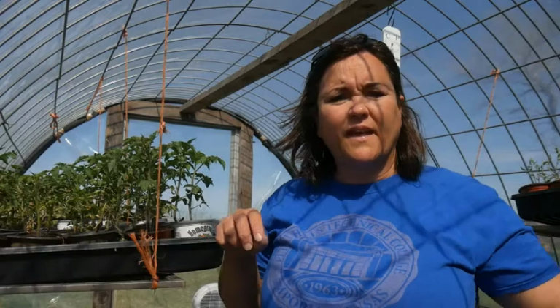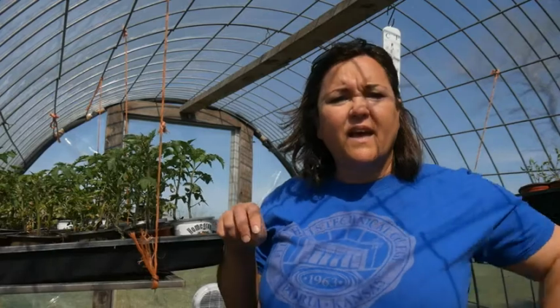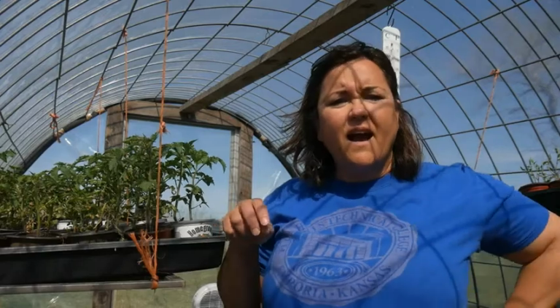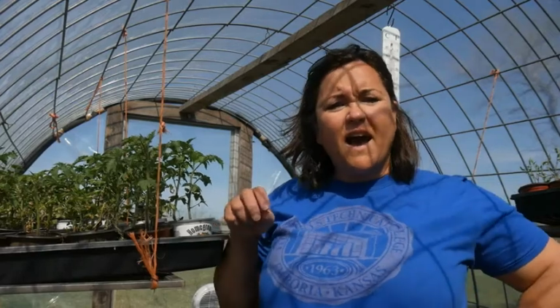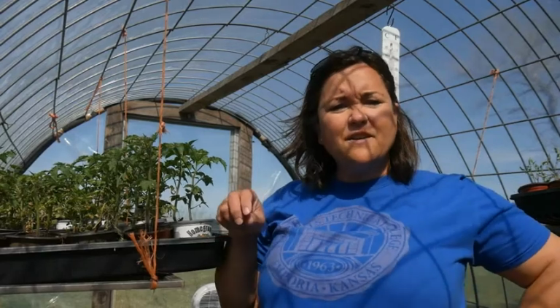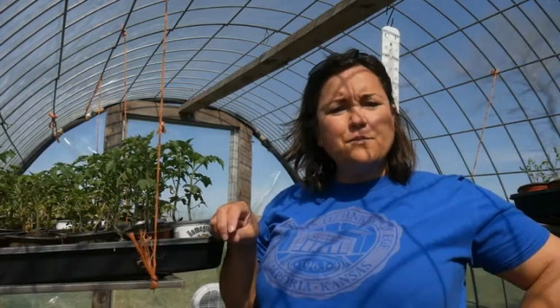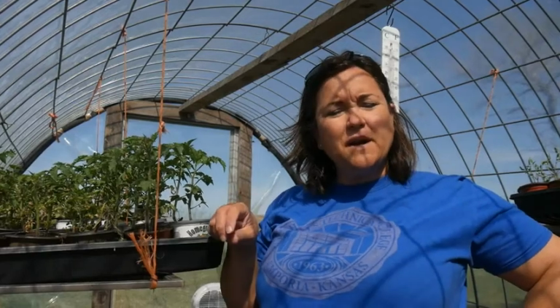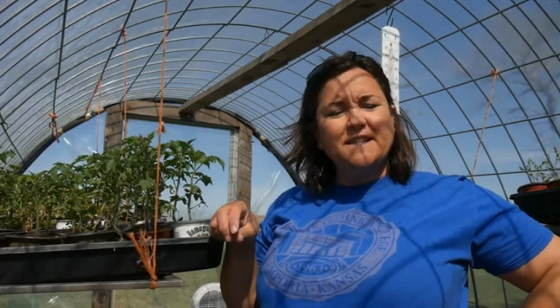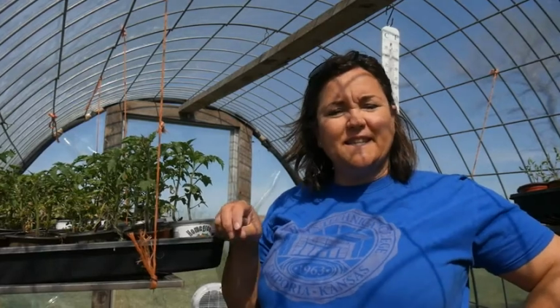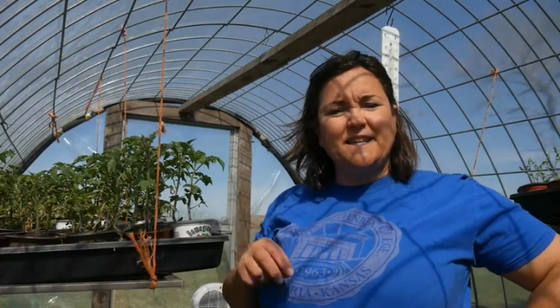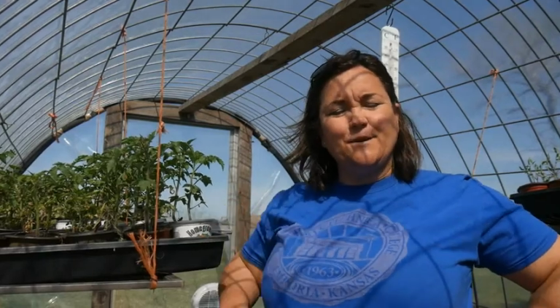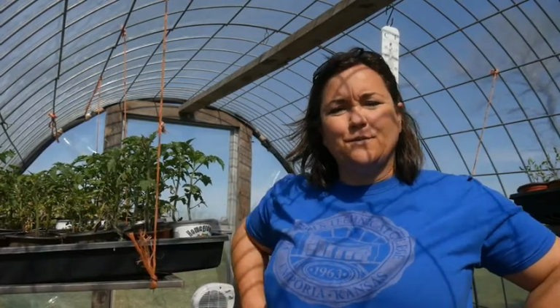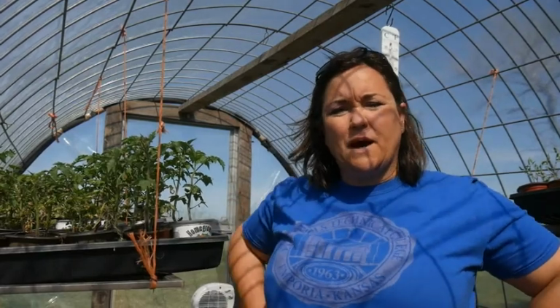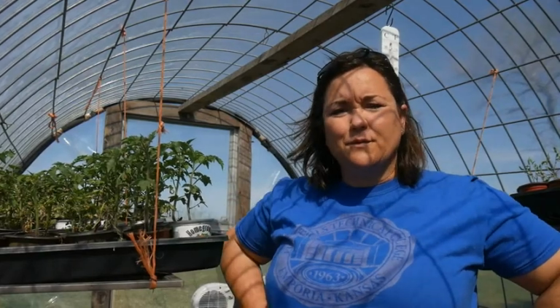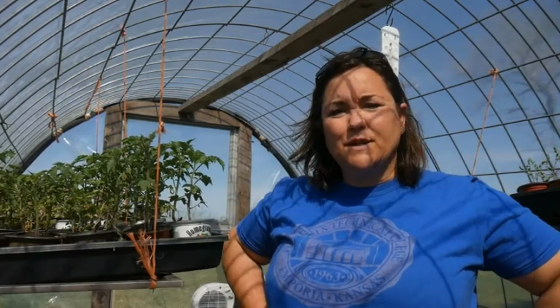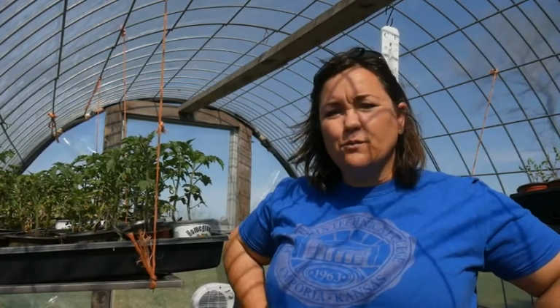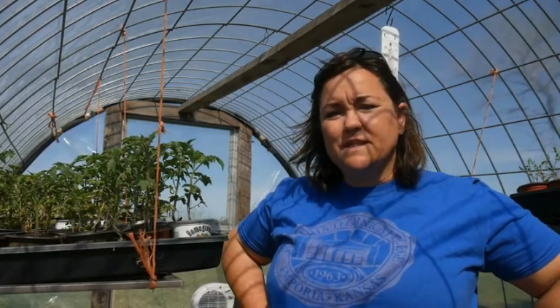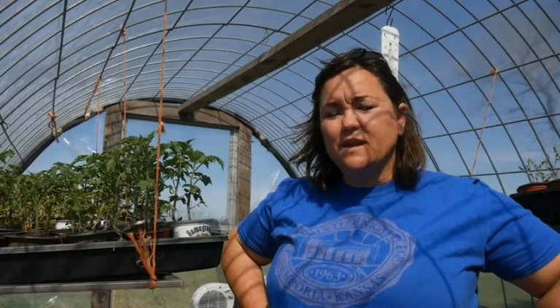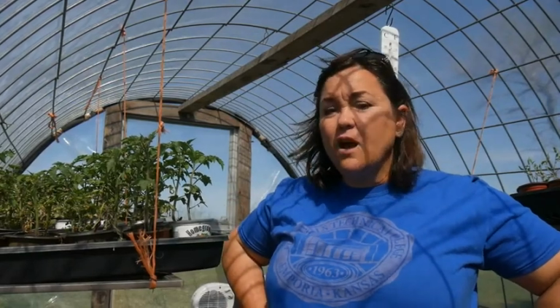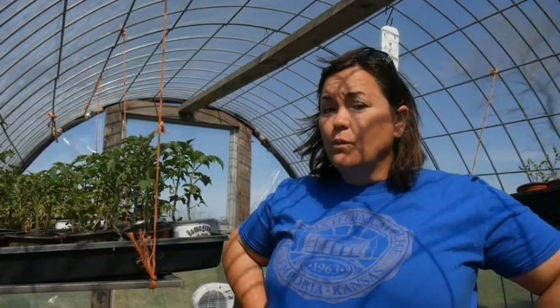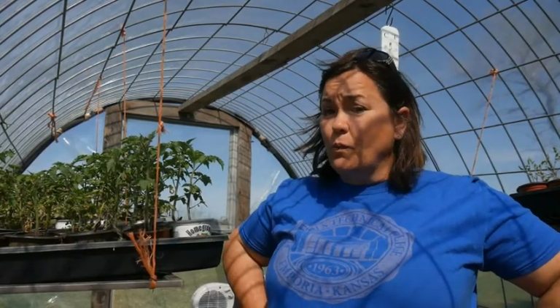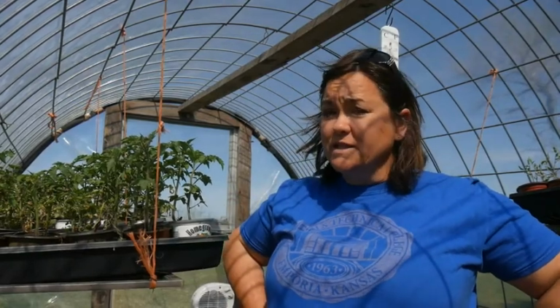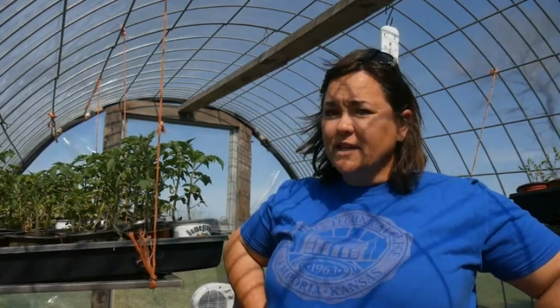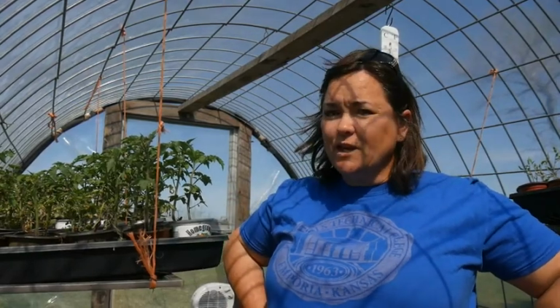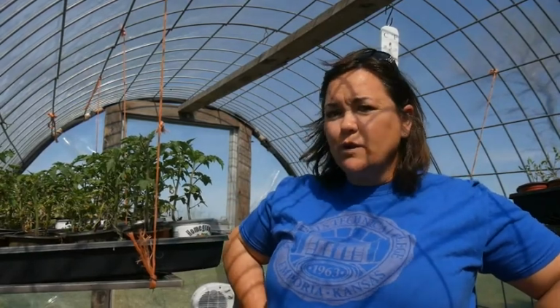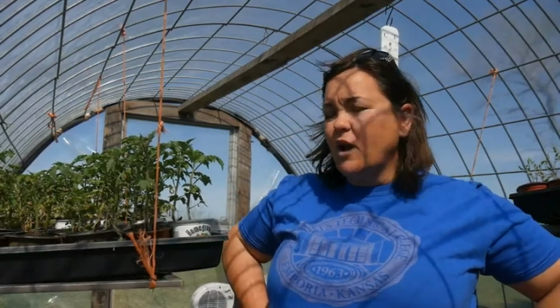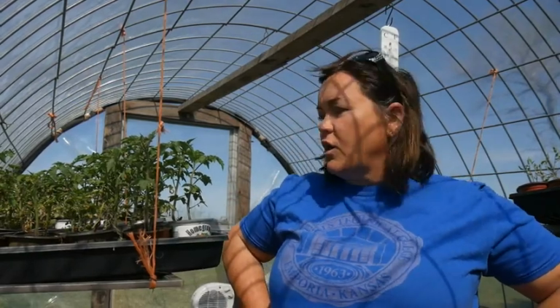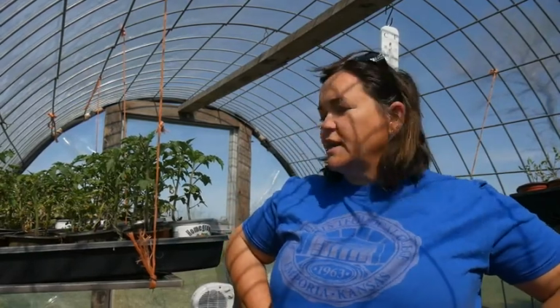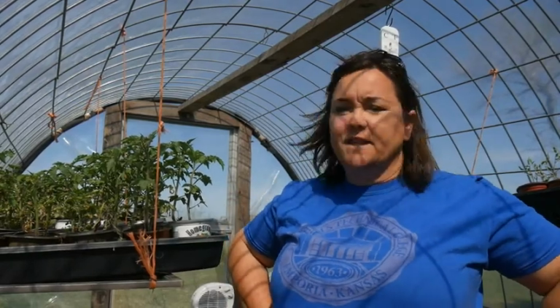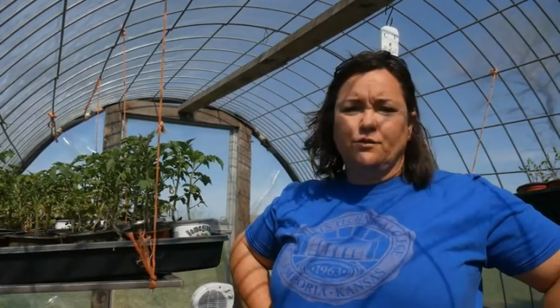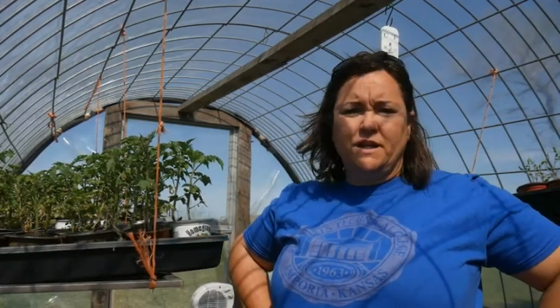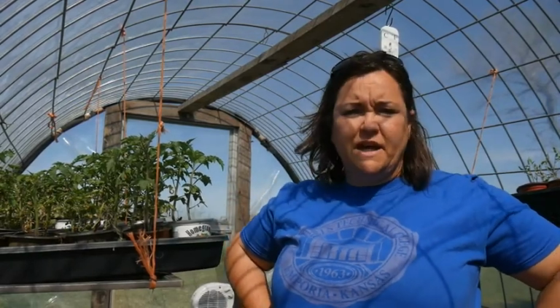Hi everybody, Cindy here with Pathways Homestead. Once again, we are in the greenhouse.